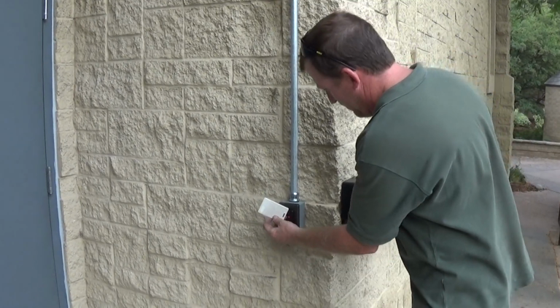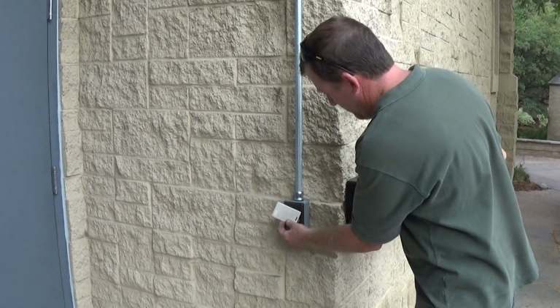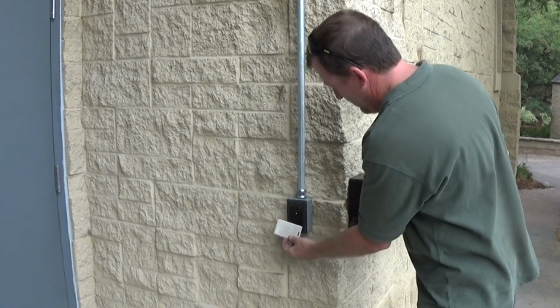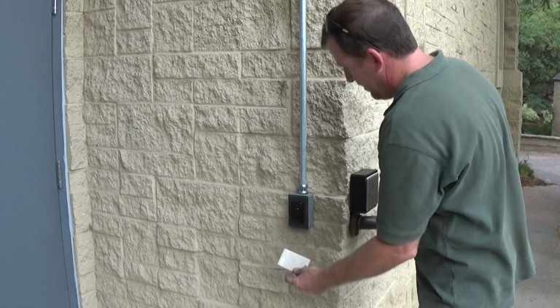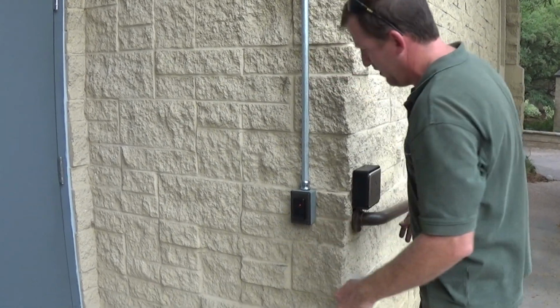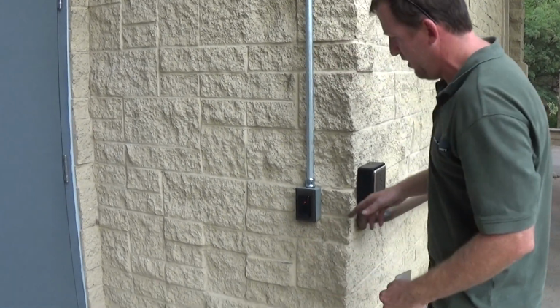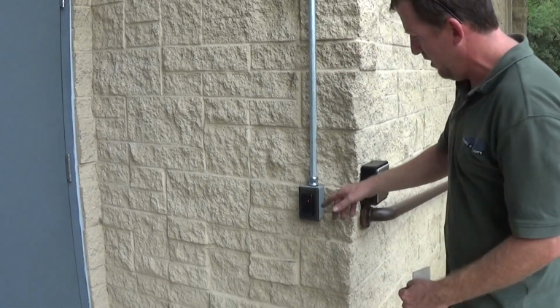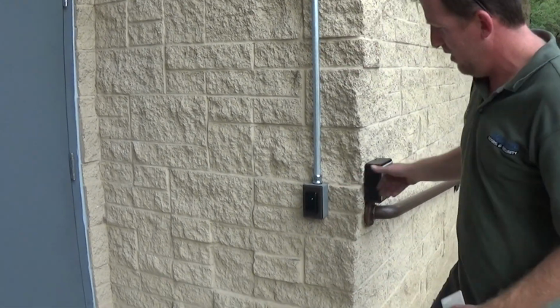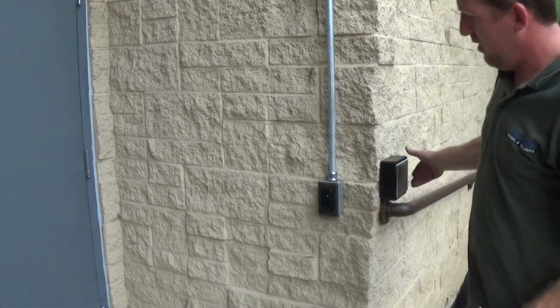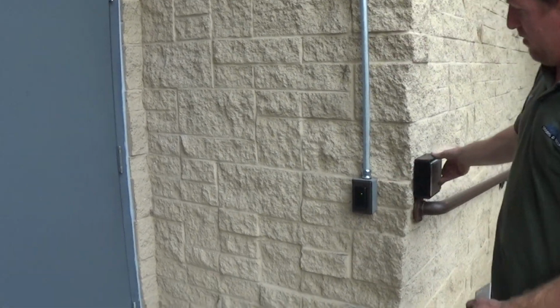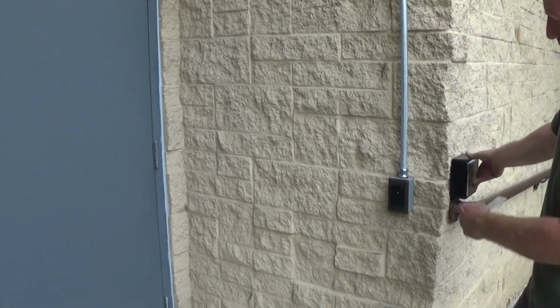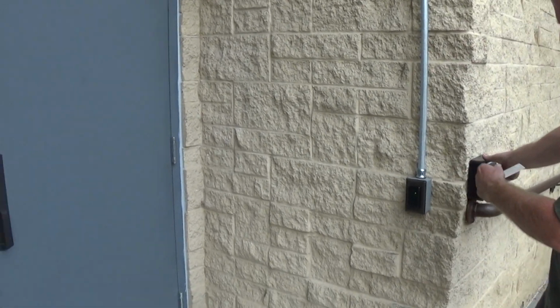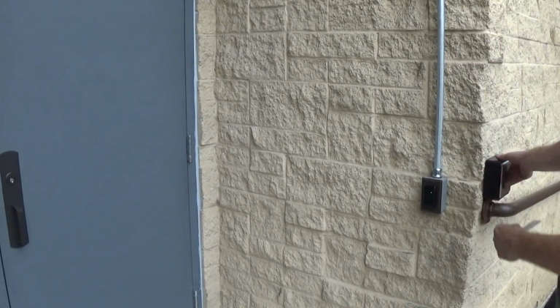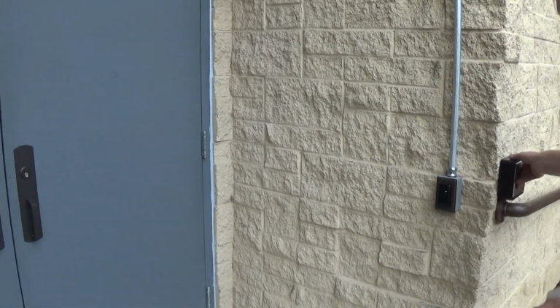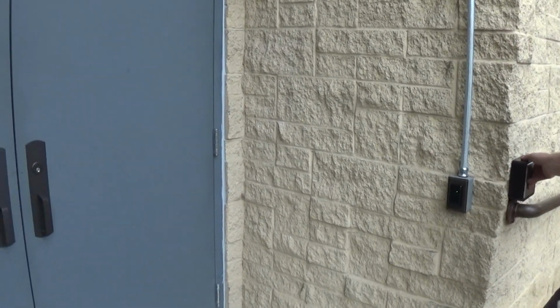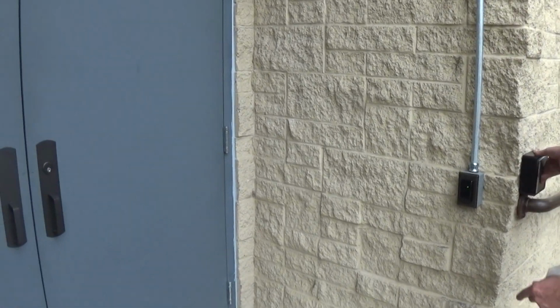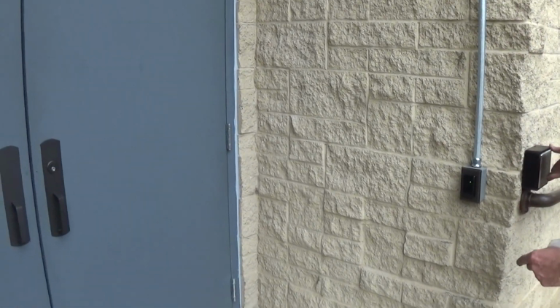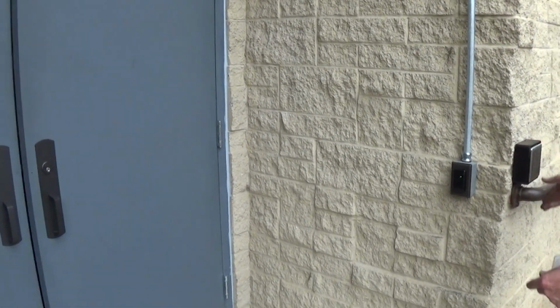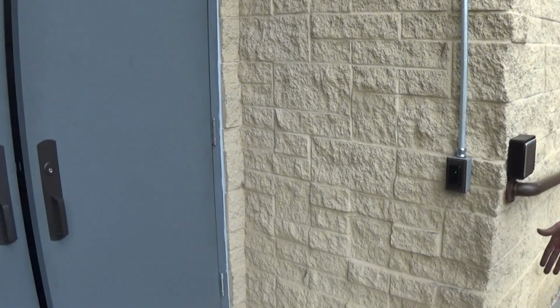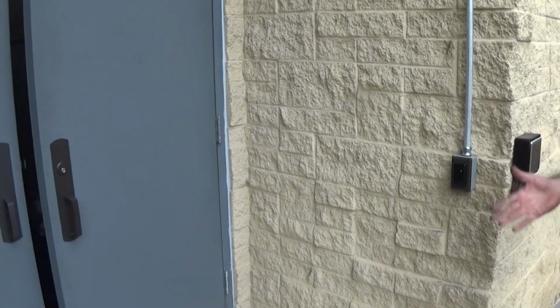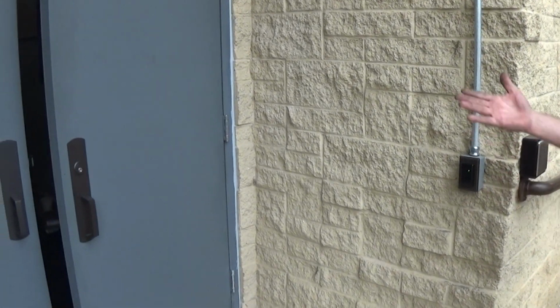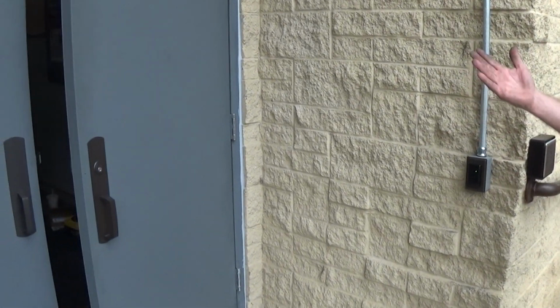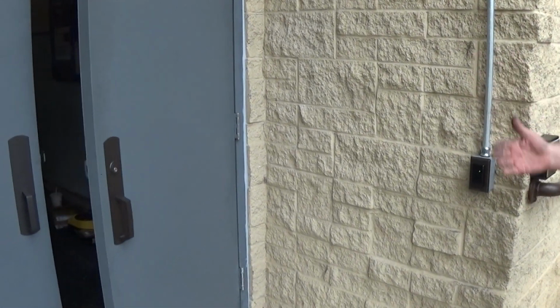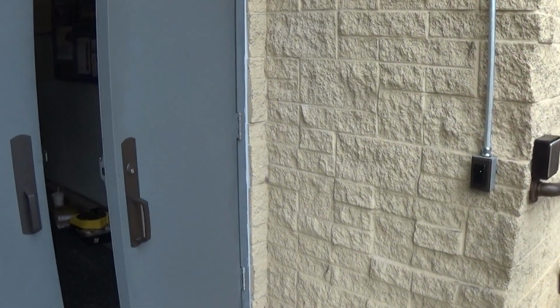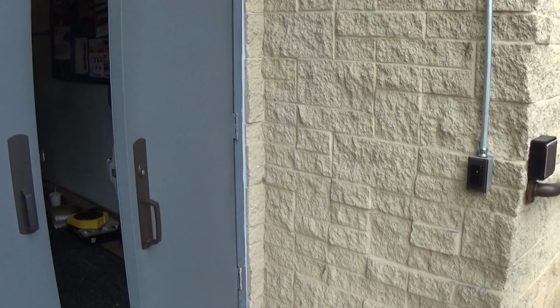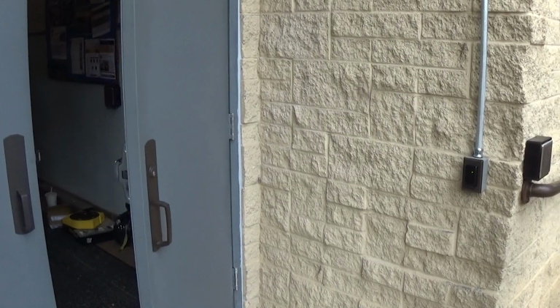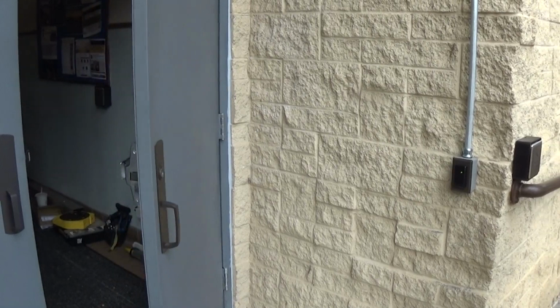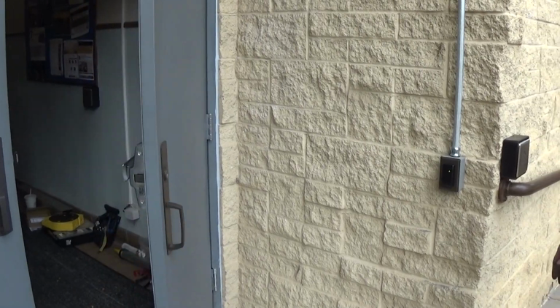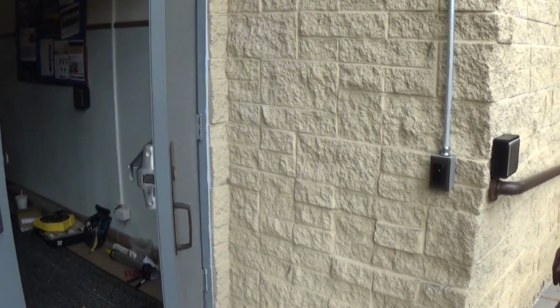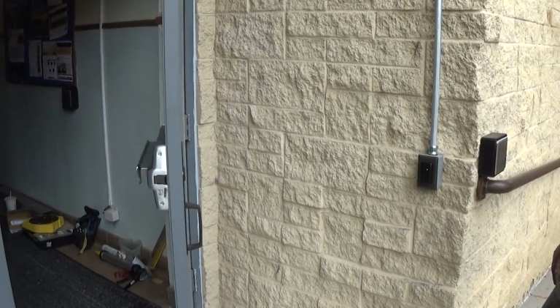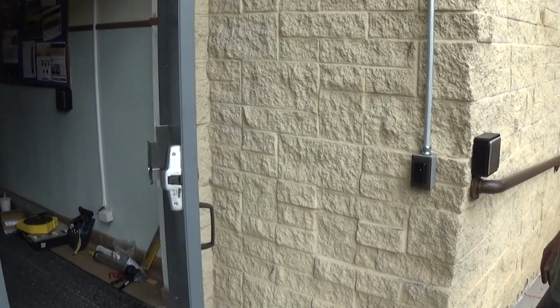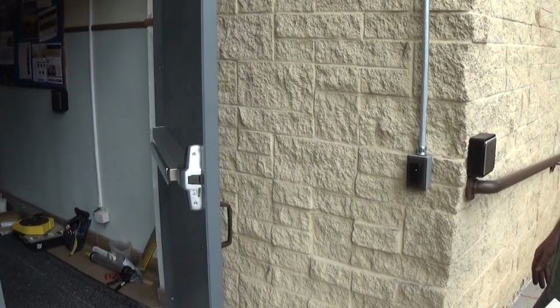Once we present the card, the light turns green, then you're able to use the handicap operator.